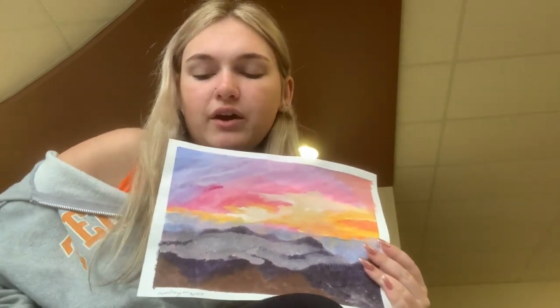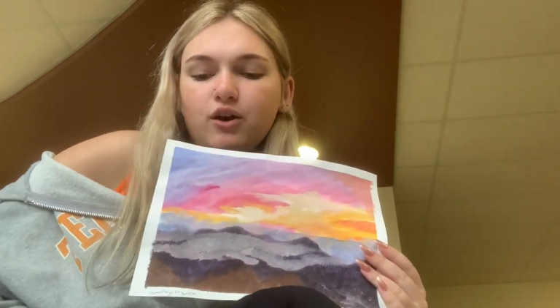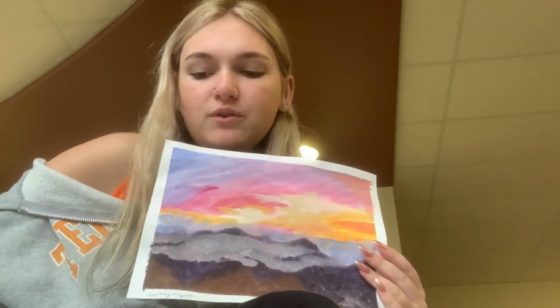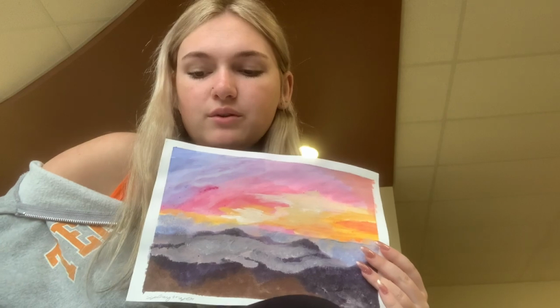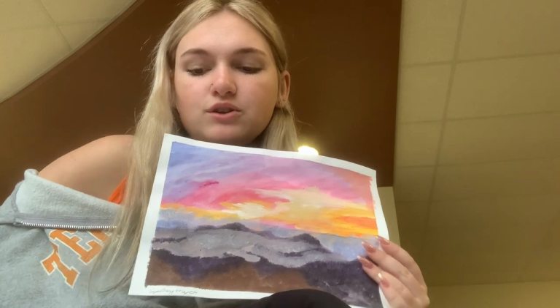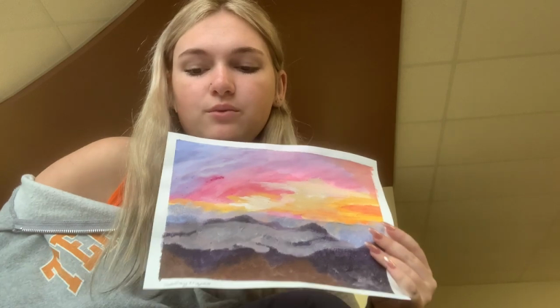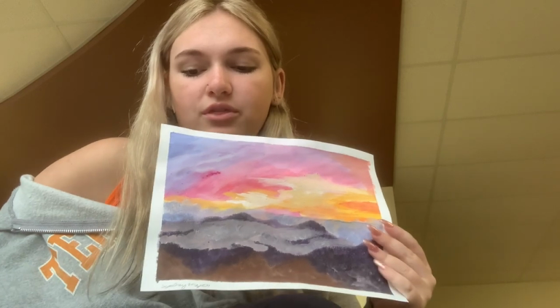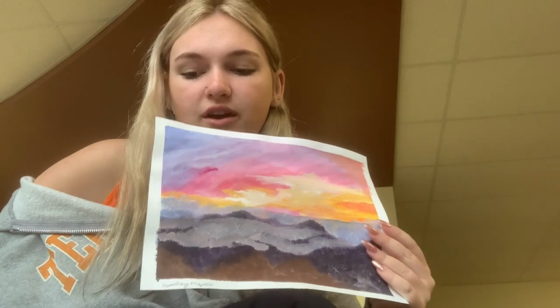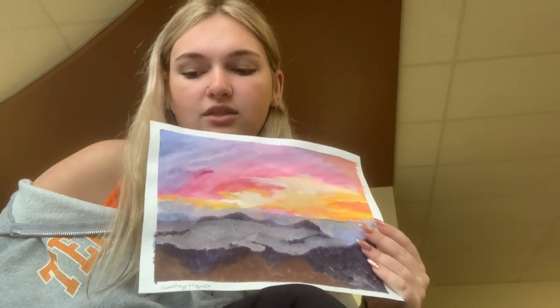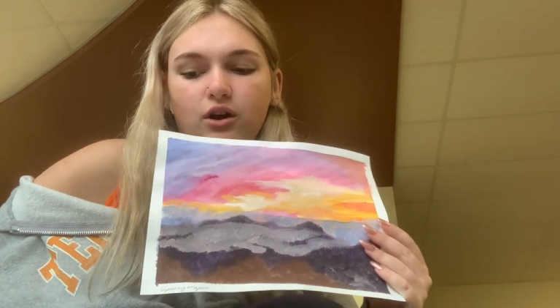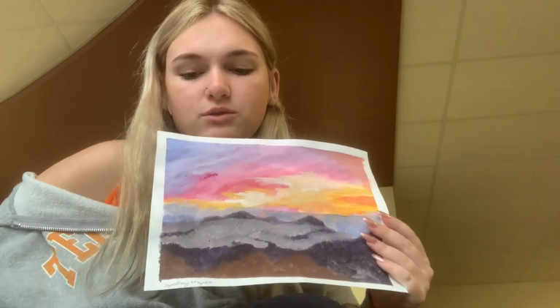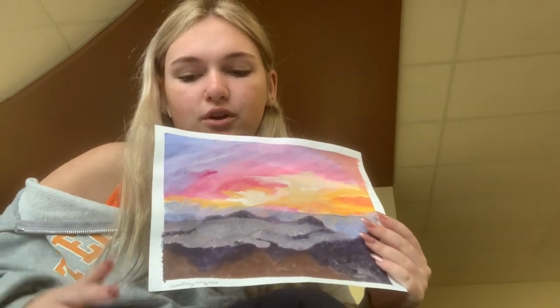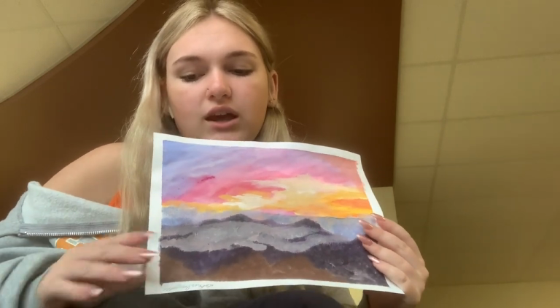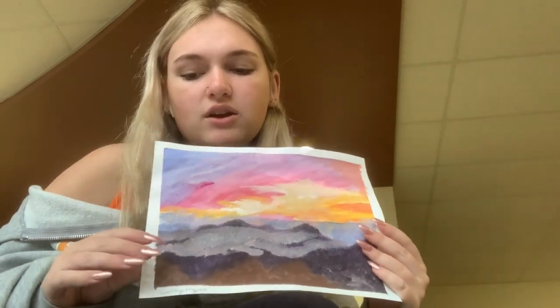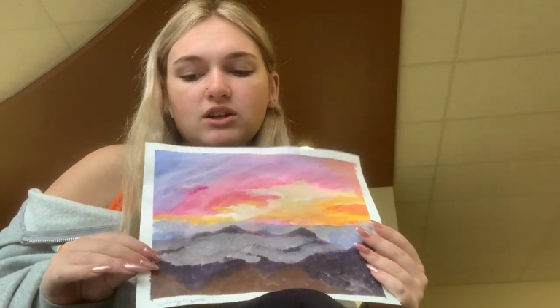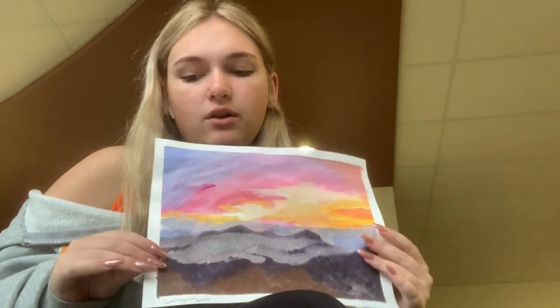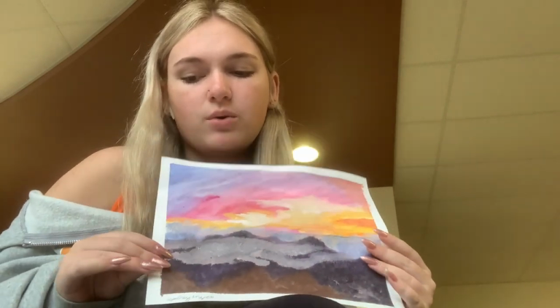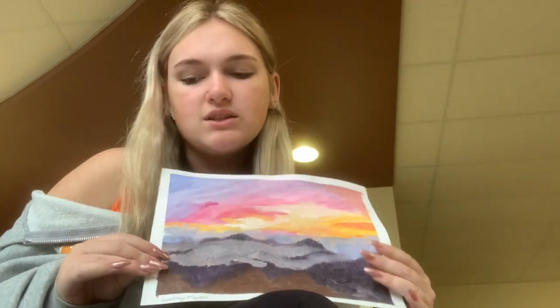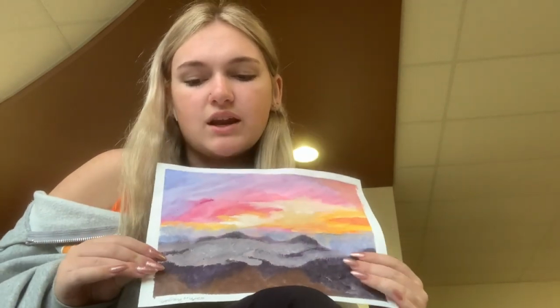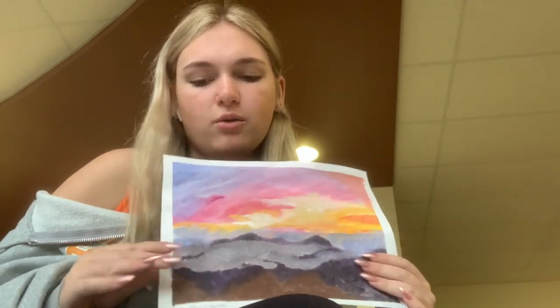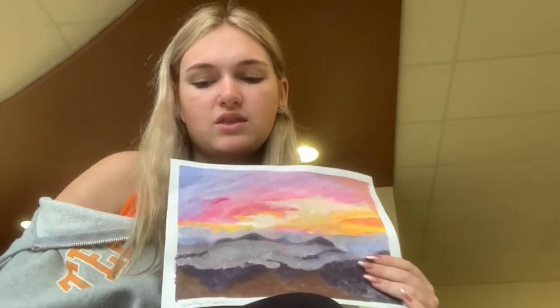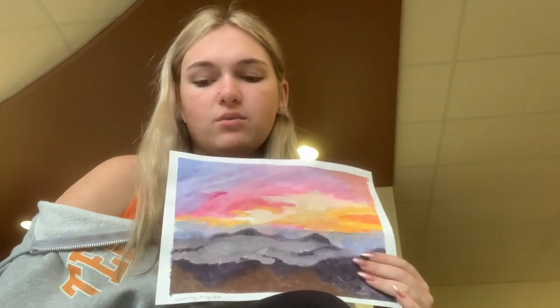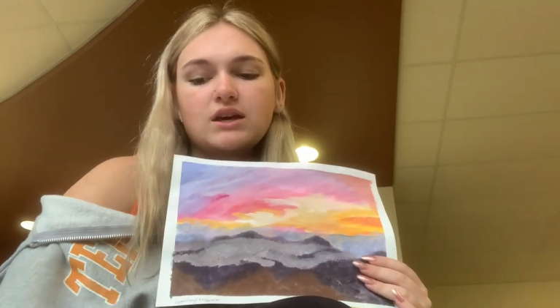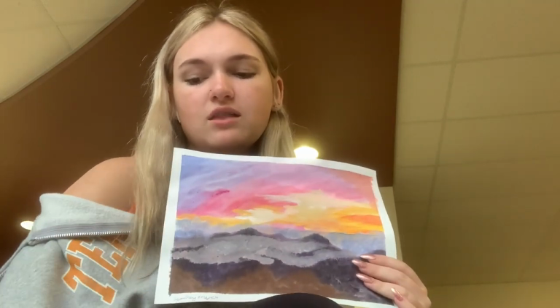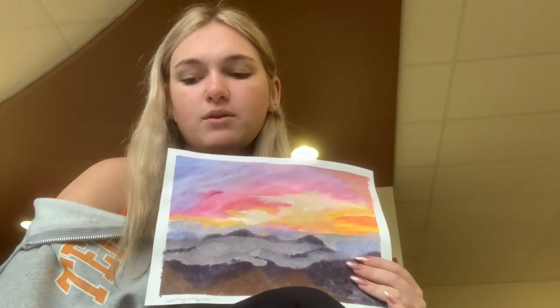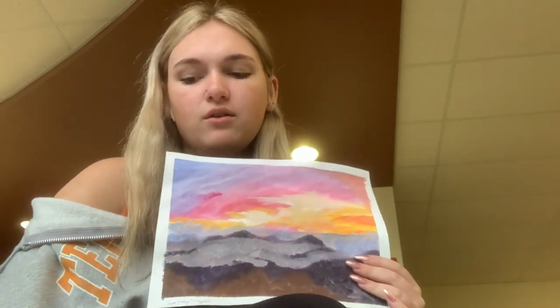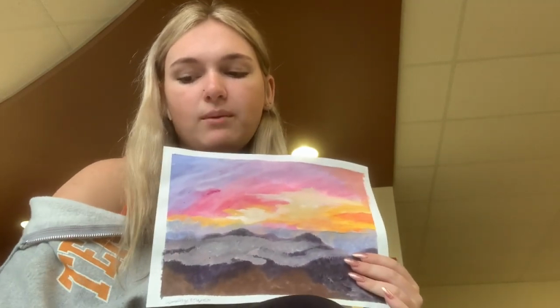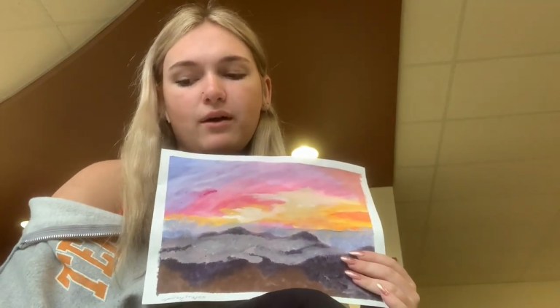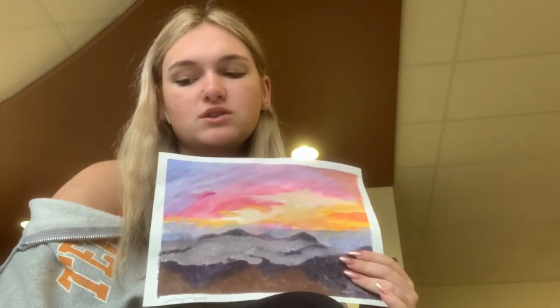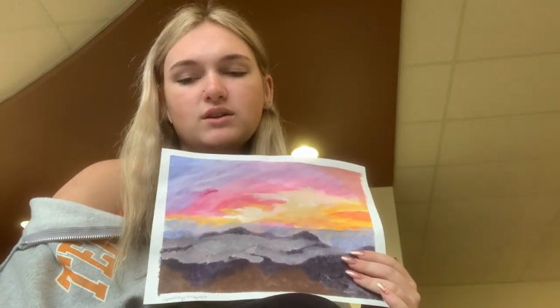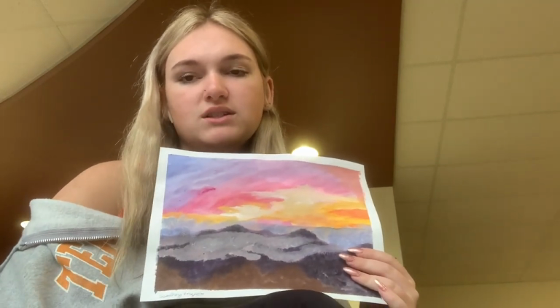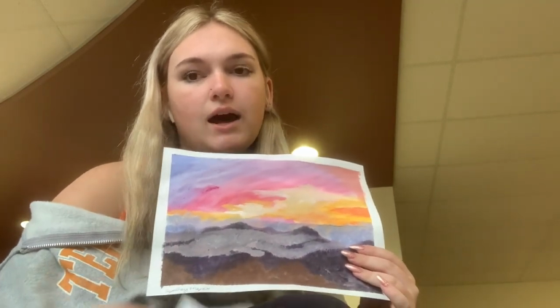I hope viewers would think that the art was pretty and could tell what it was, and I hope that they would take in the beauty of the mountains as well as the sky.